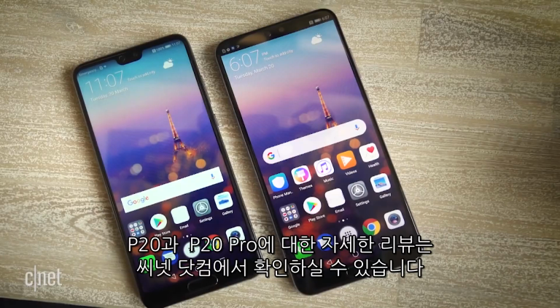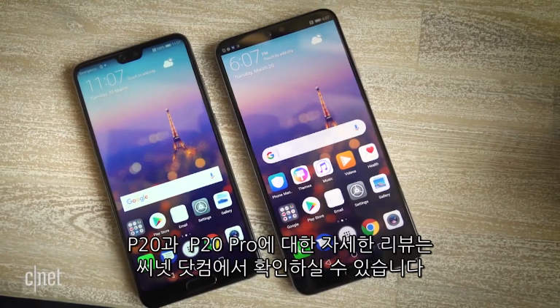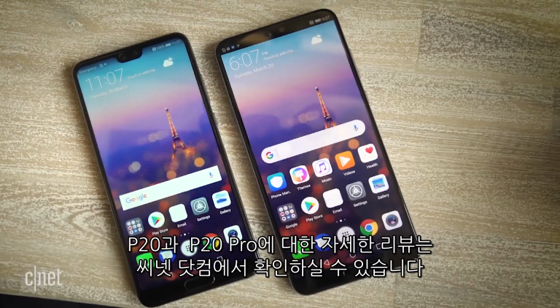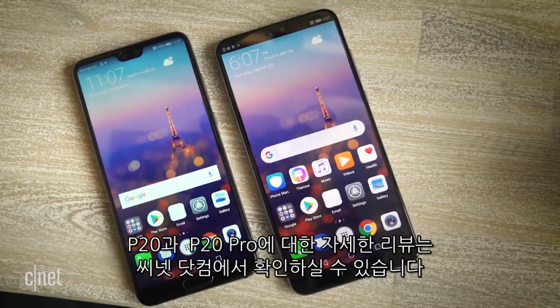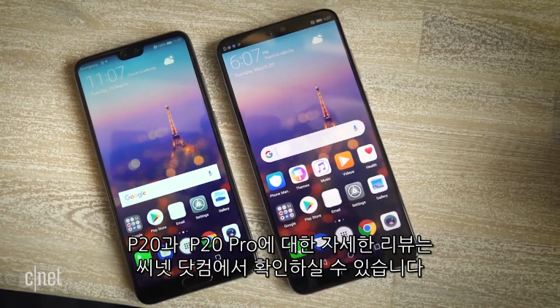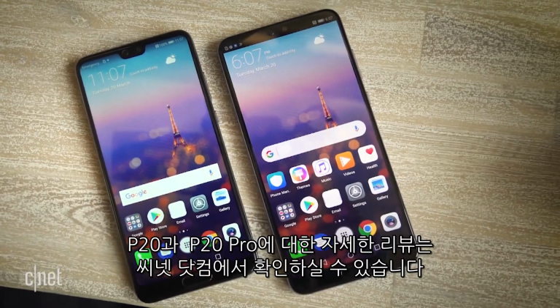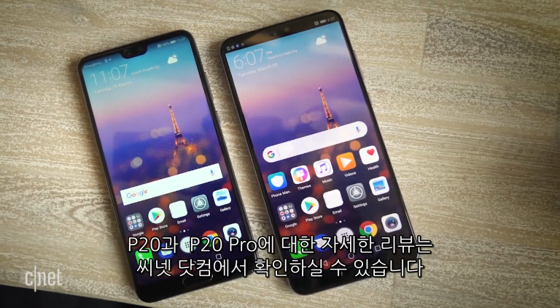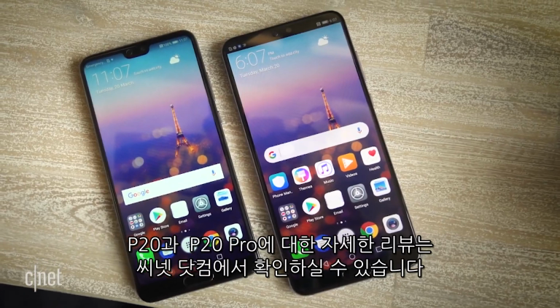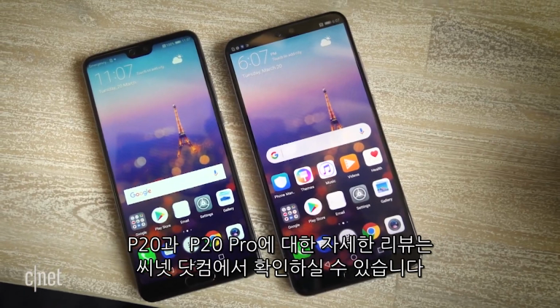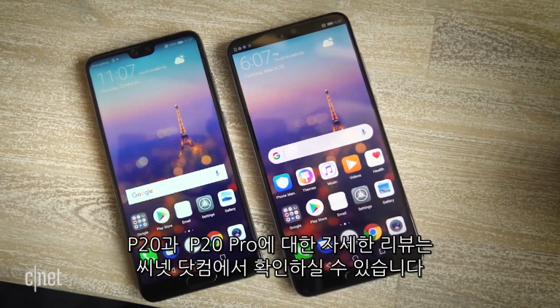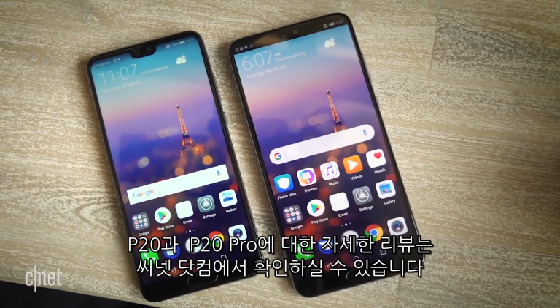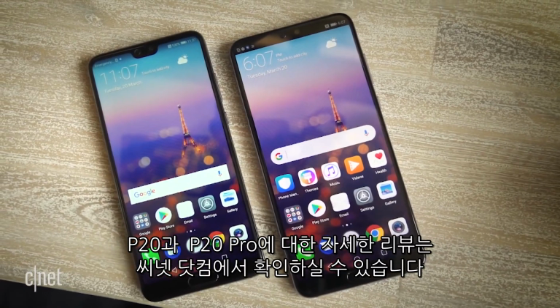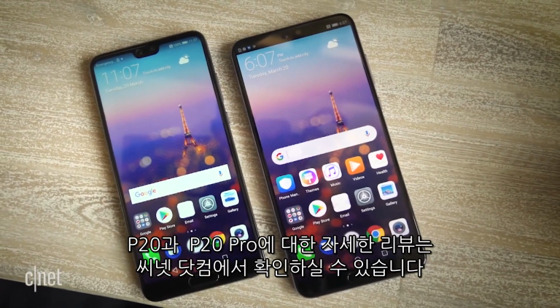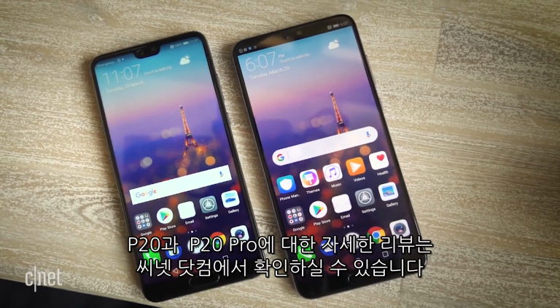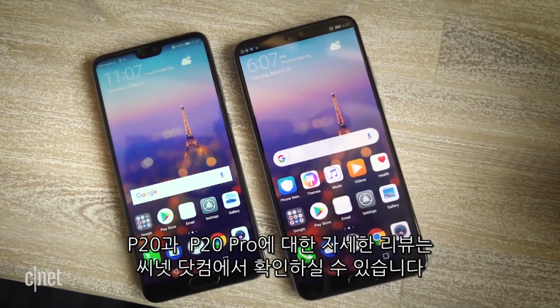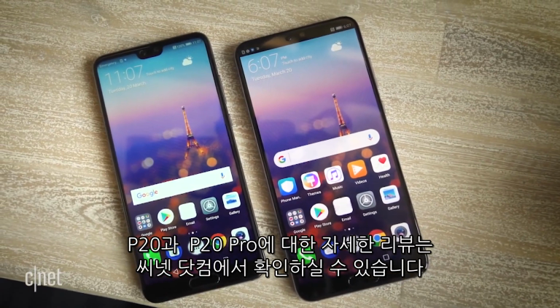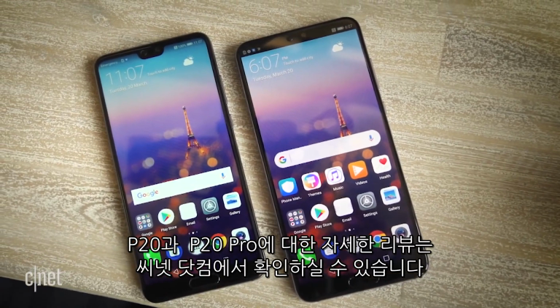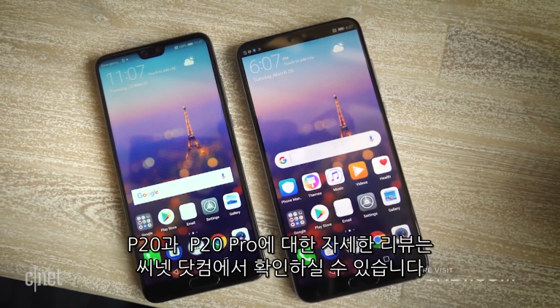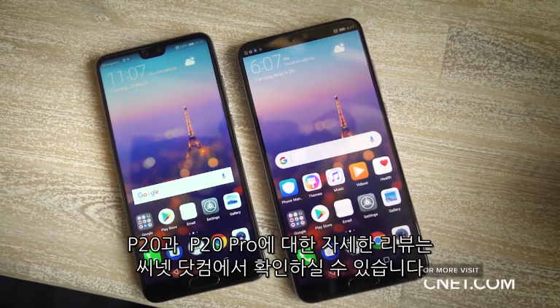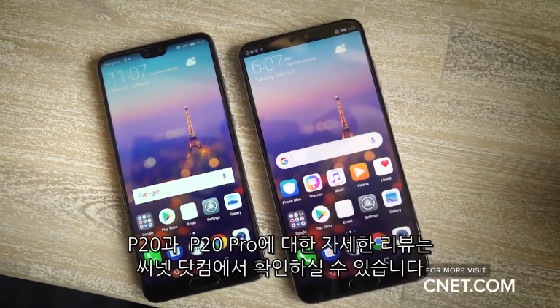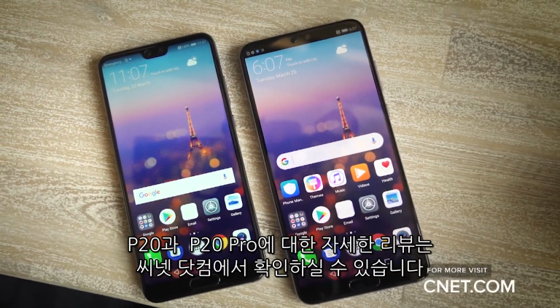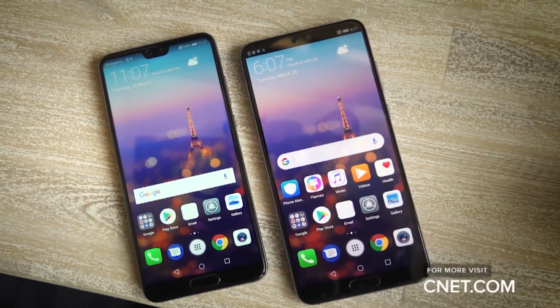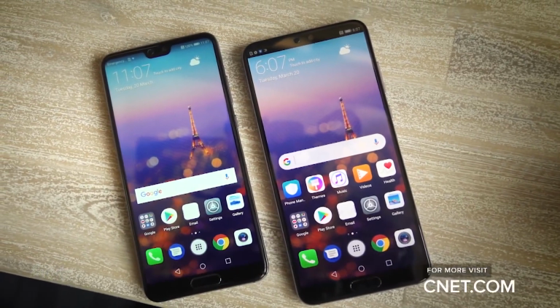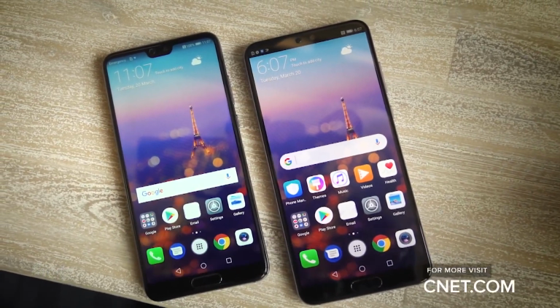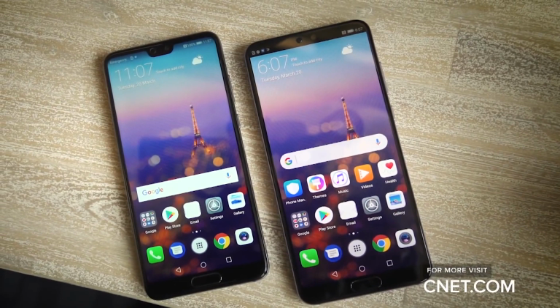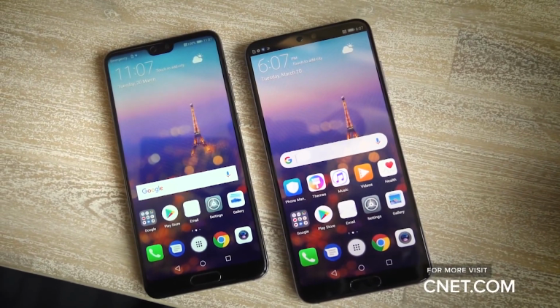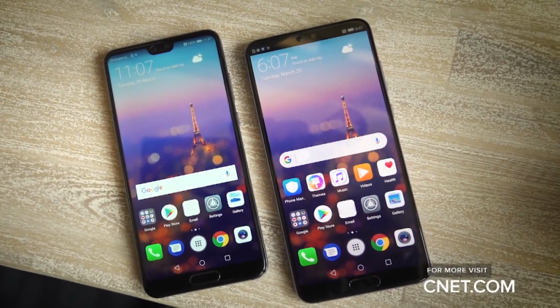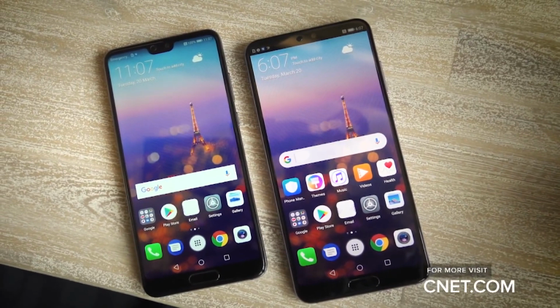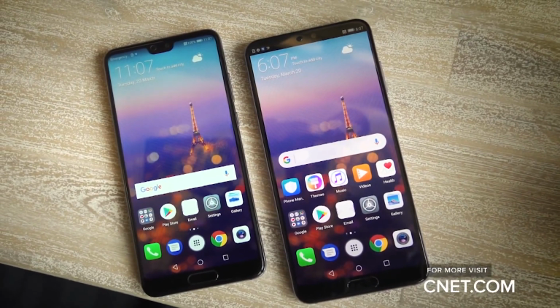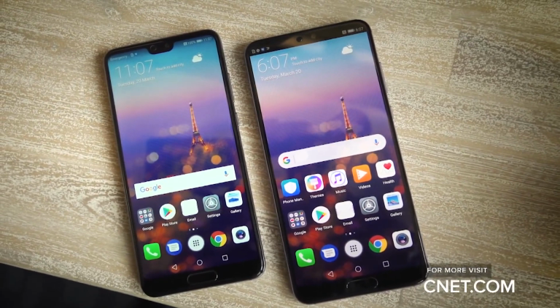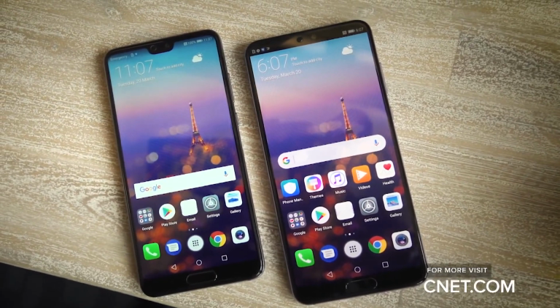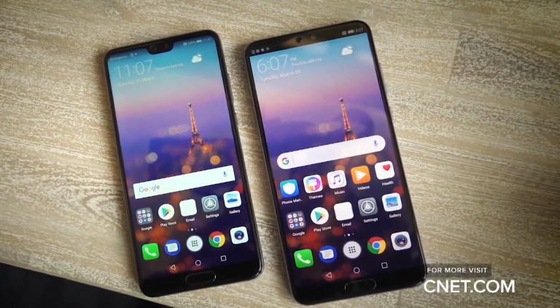Check out our first impressions for even more details and differences between the P20 and P20 Pro.